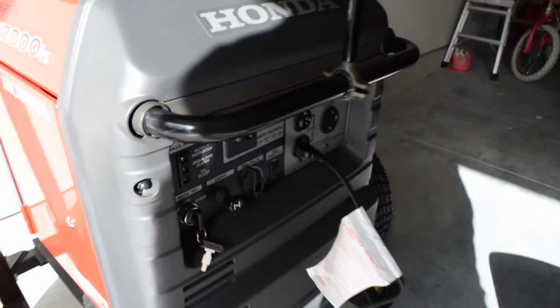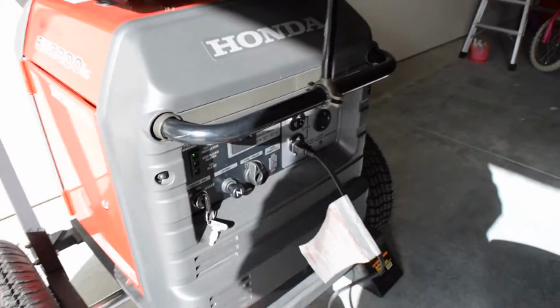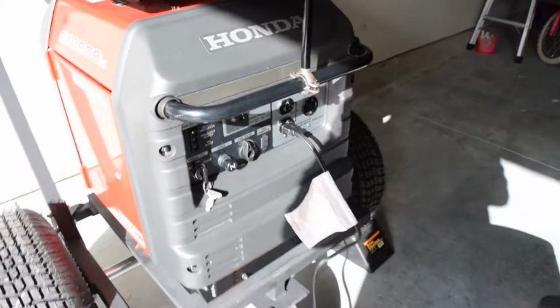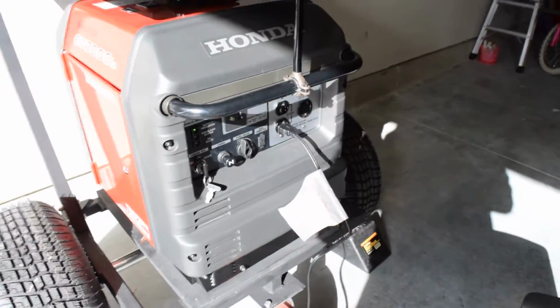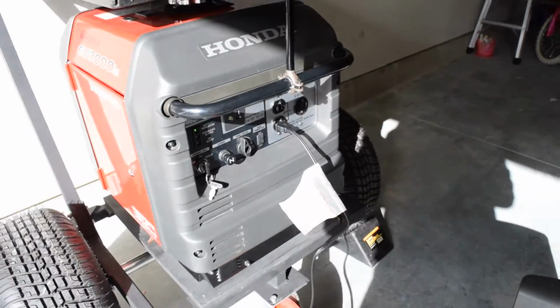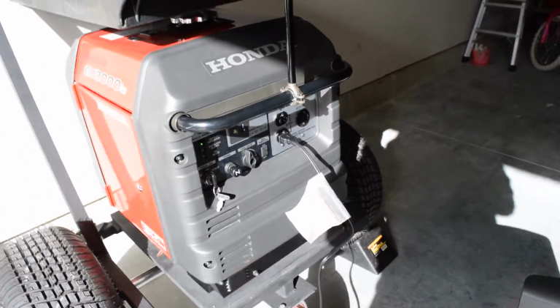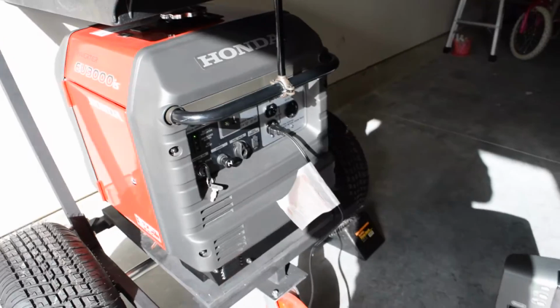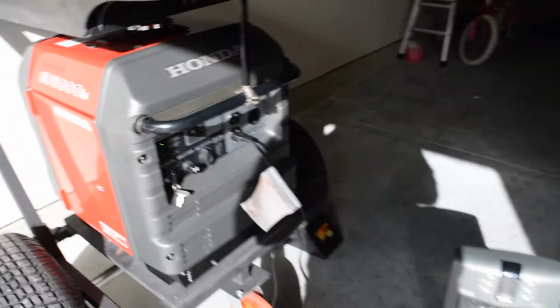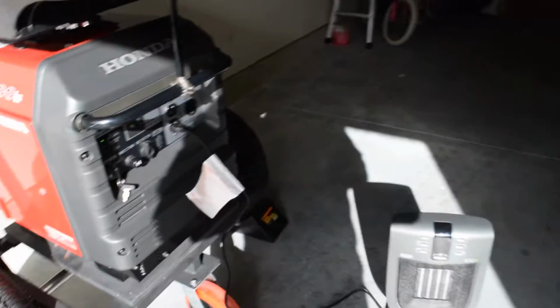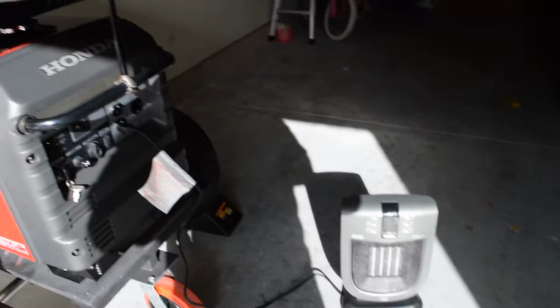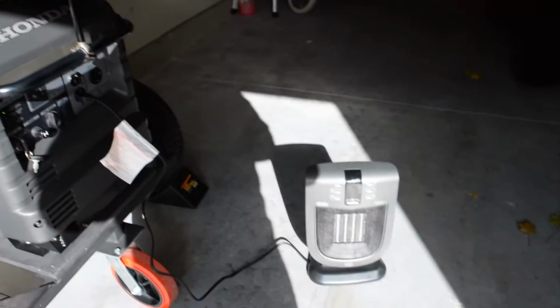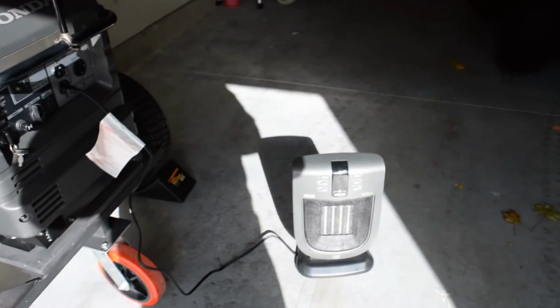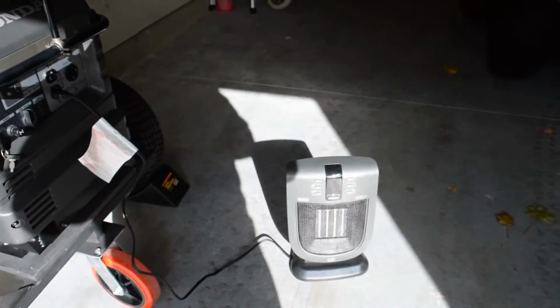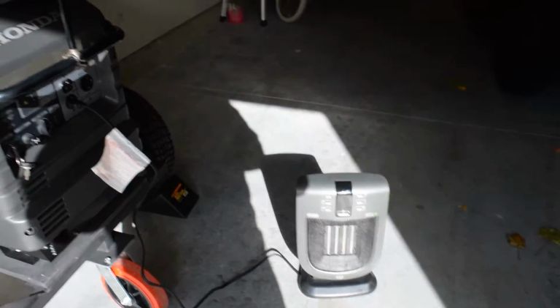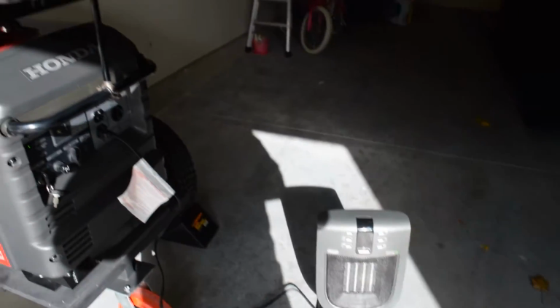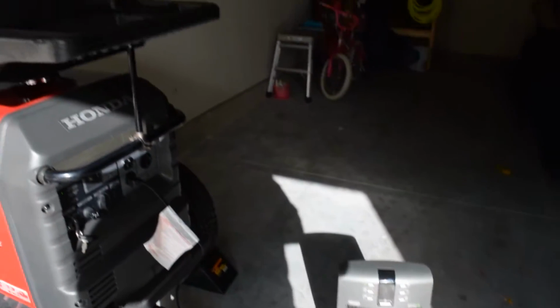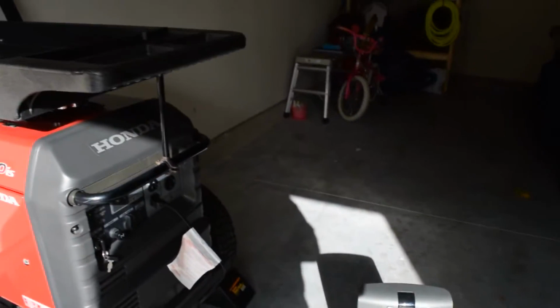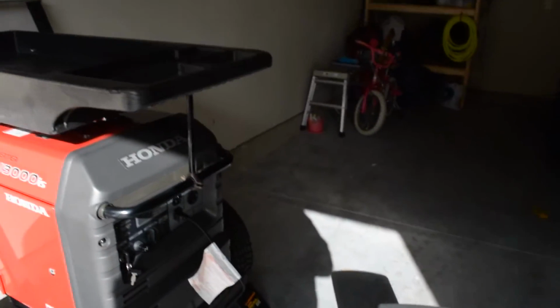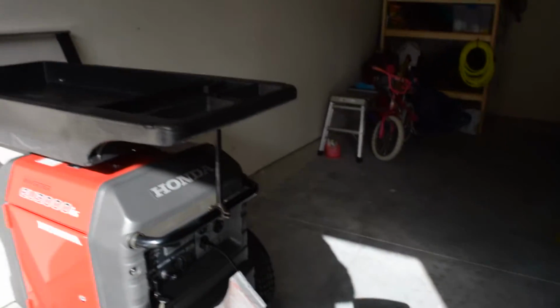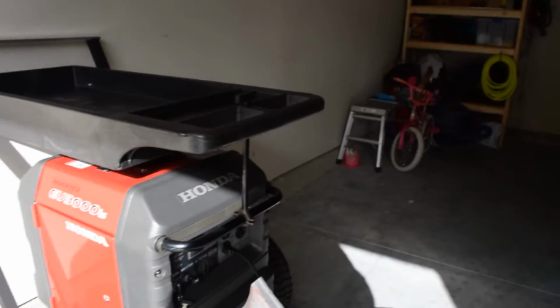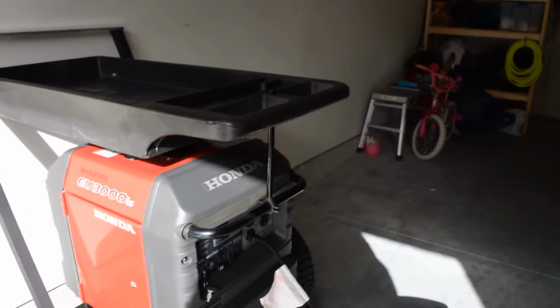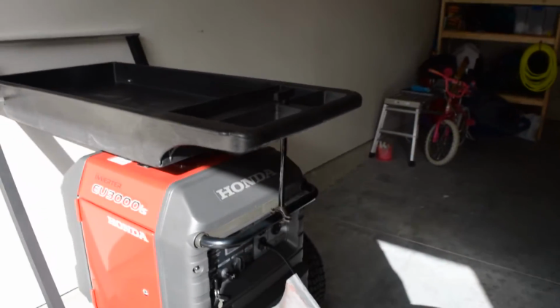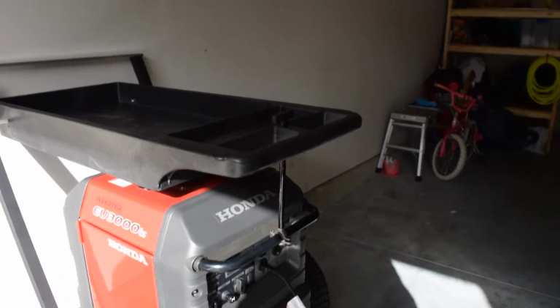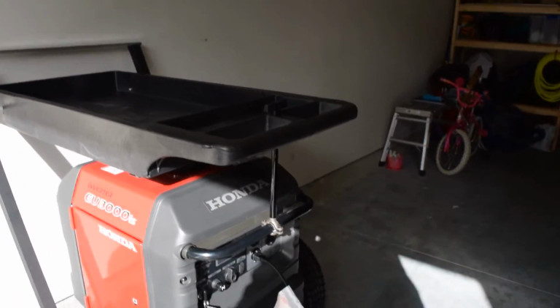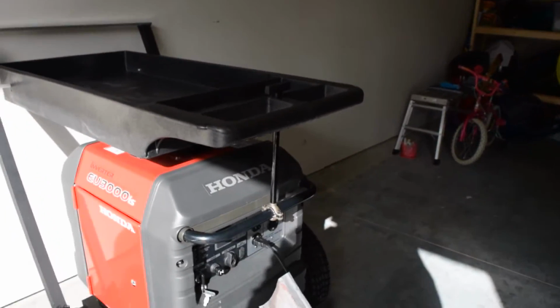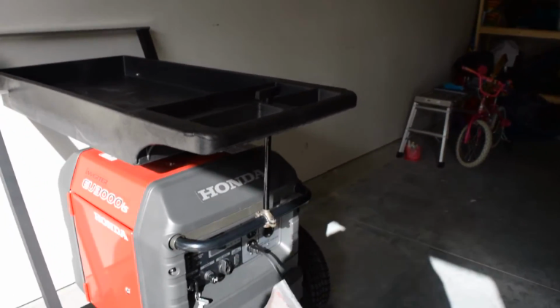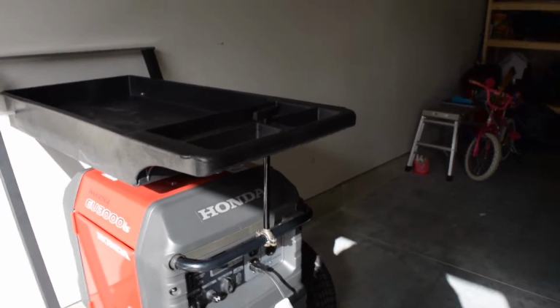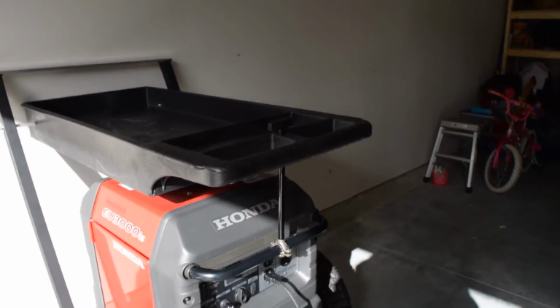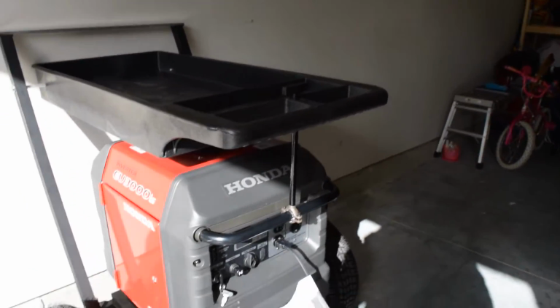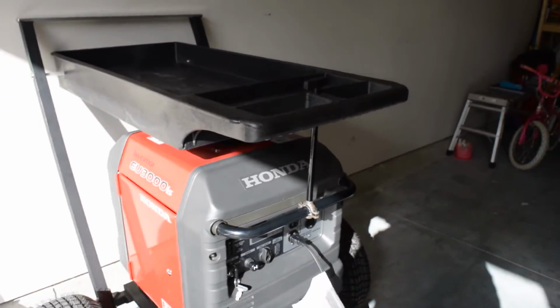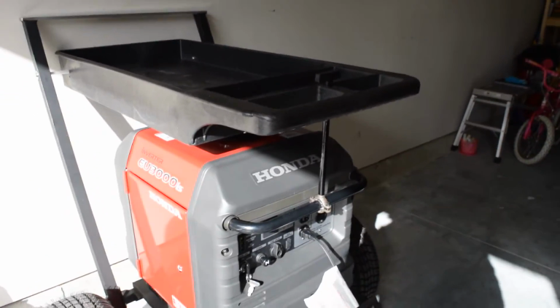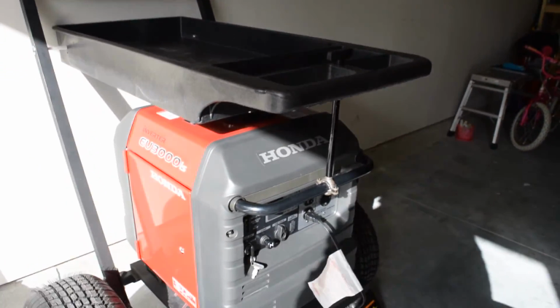It just shuts it down. On full power, I can run this heater all day long — two of them — and it won't give me any trouble.